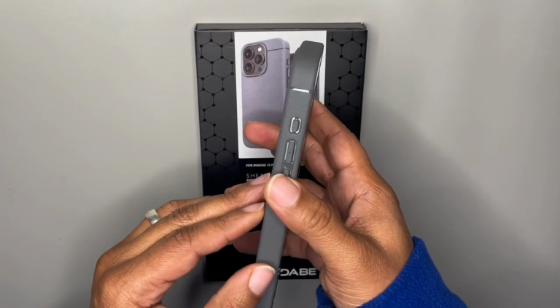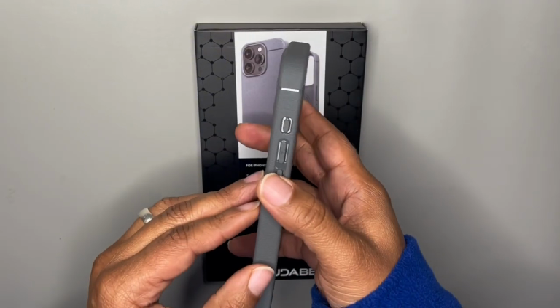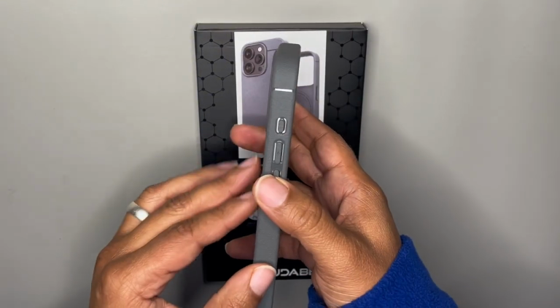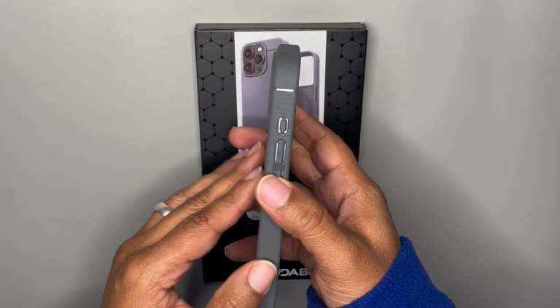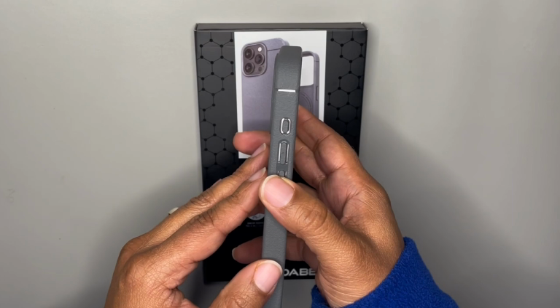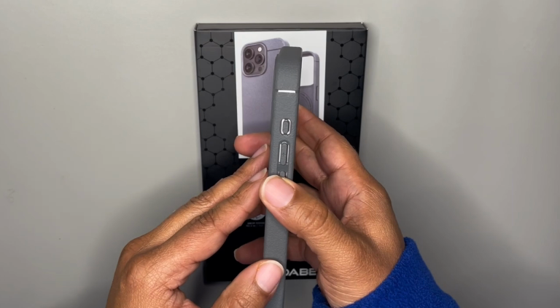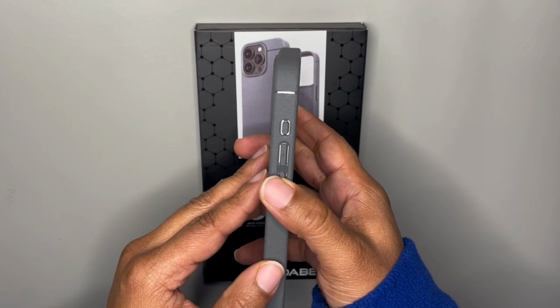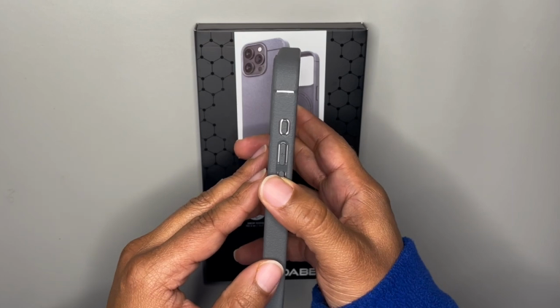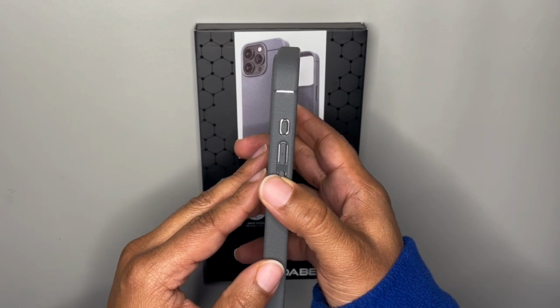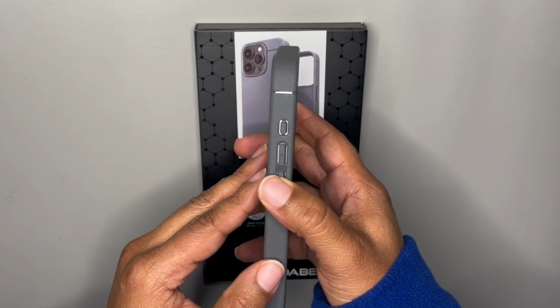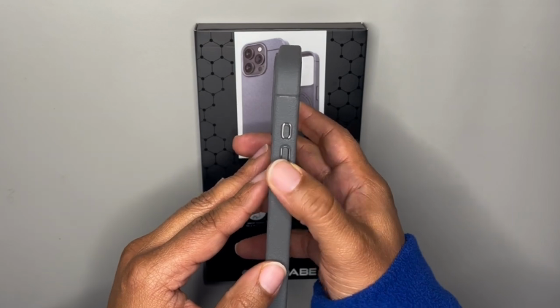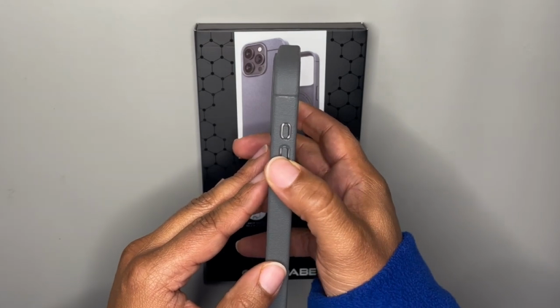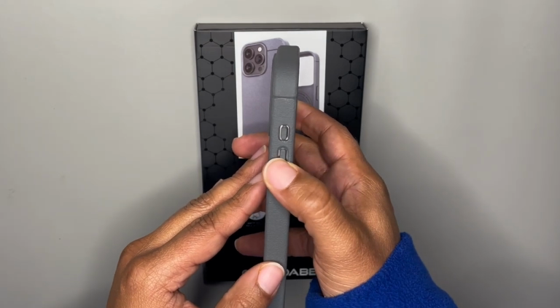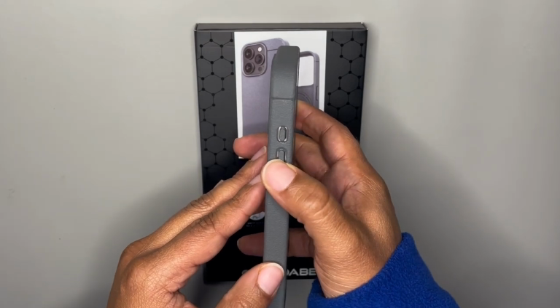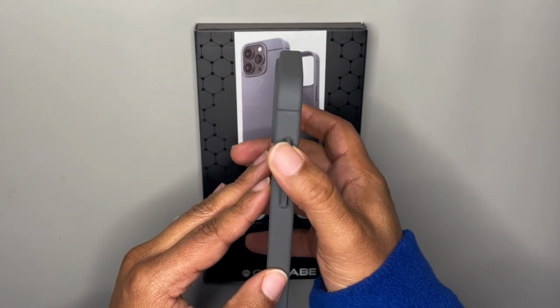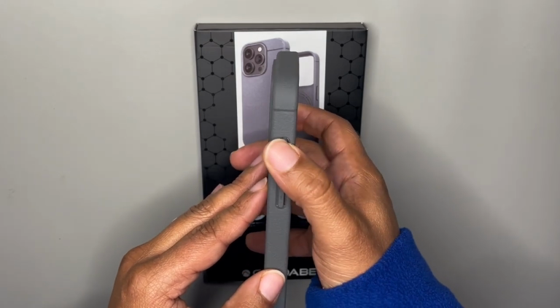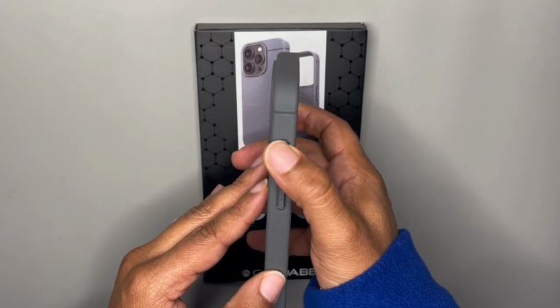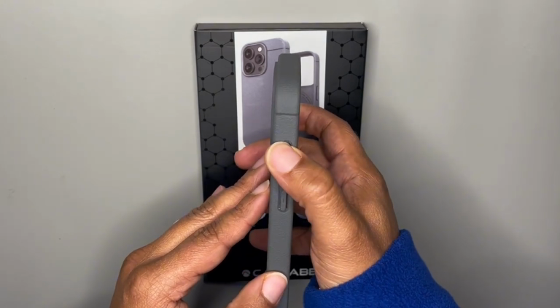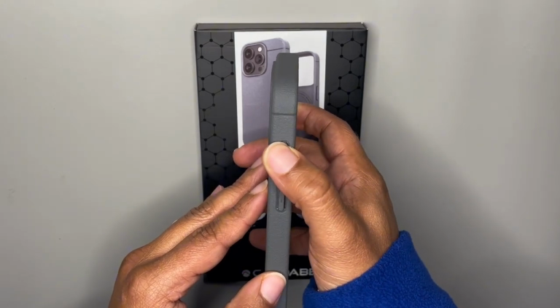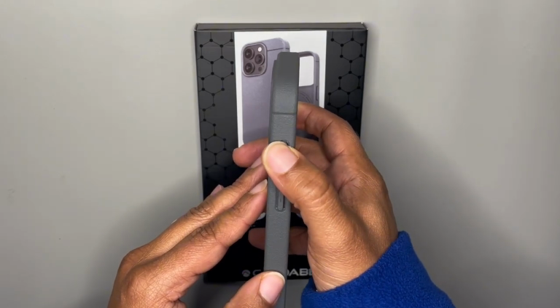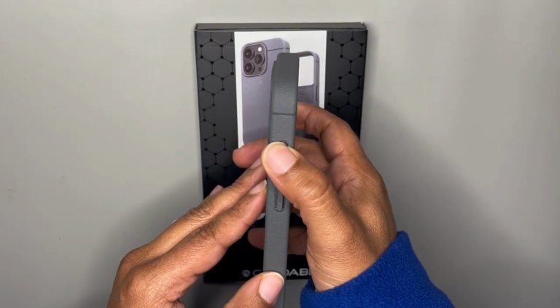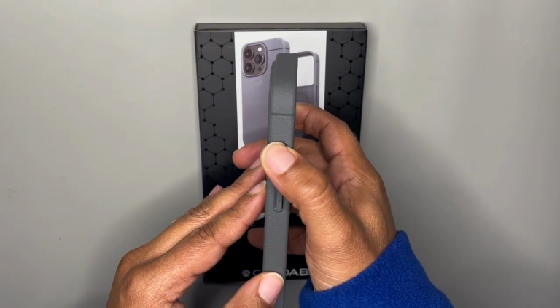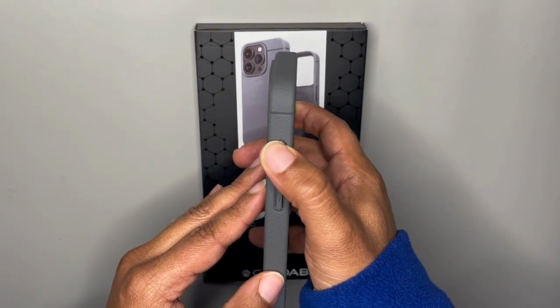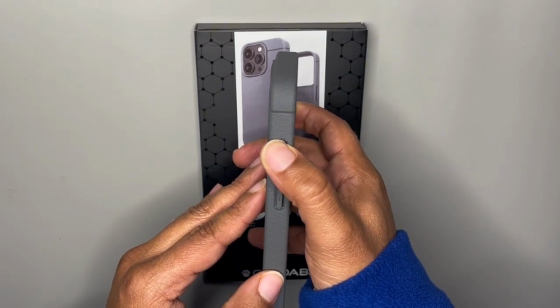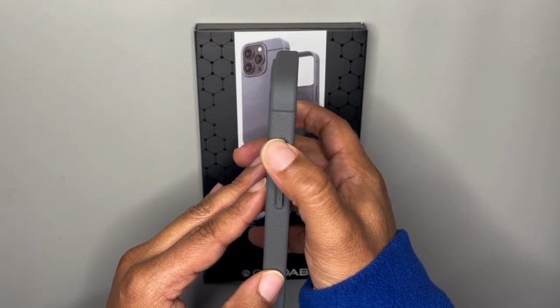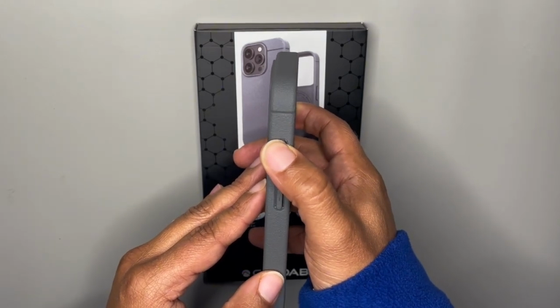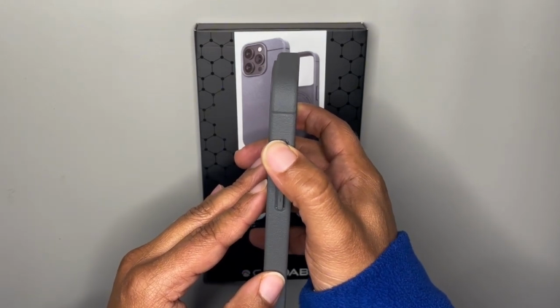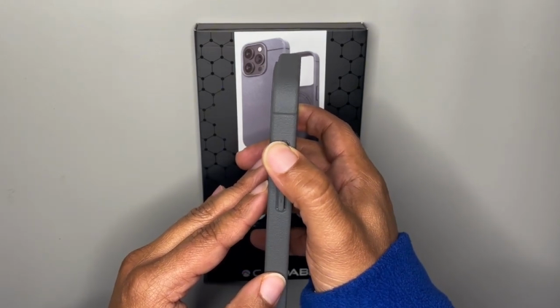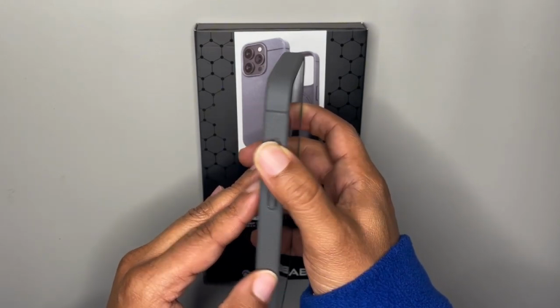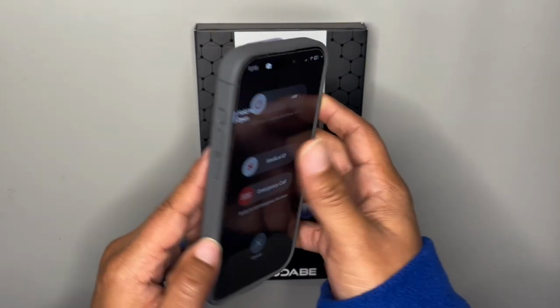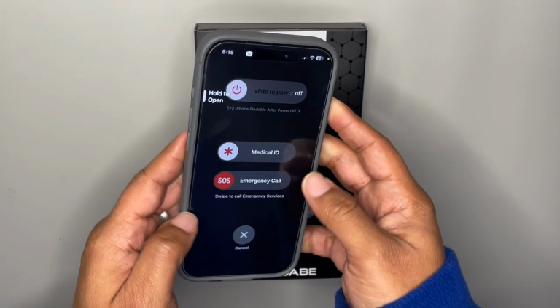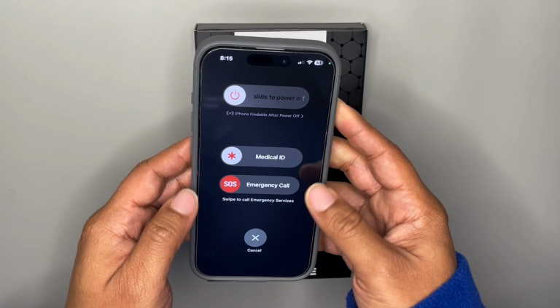Look at the clicky buttons on the side for volume down, volume up, and the action button. Those work flawlessly.